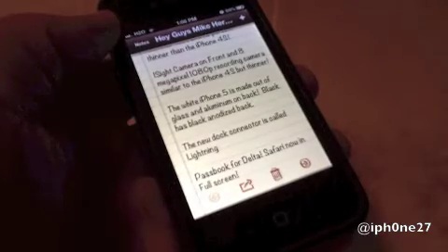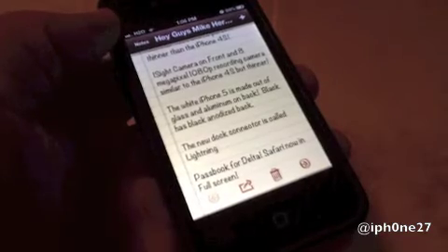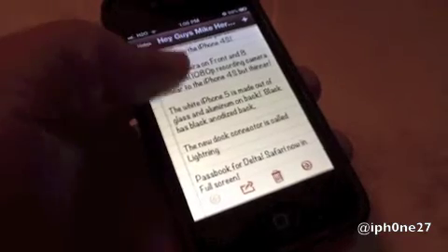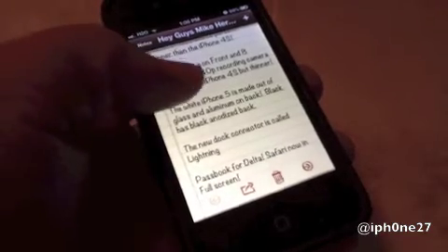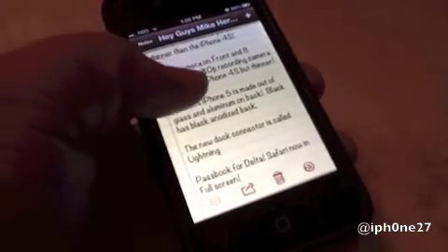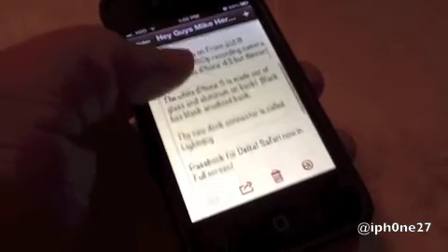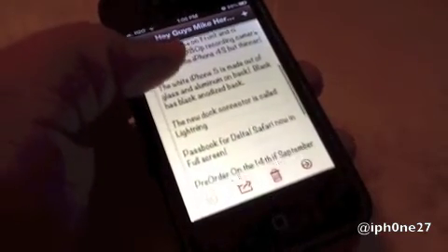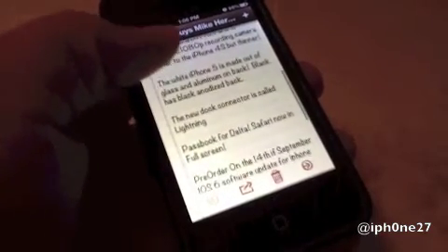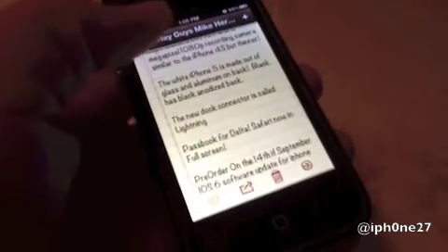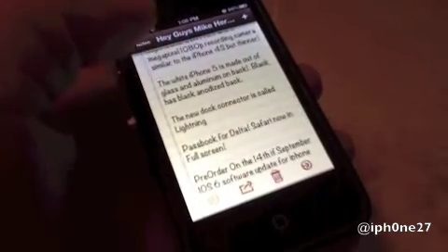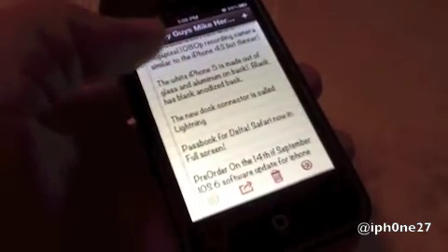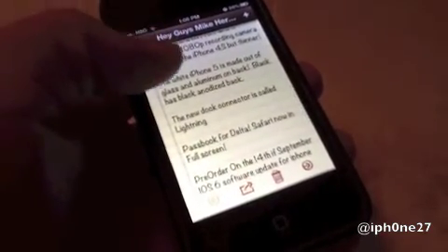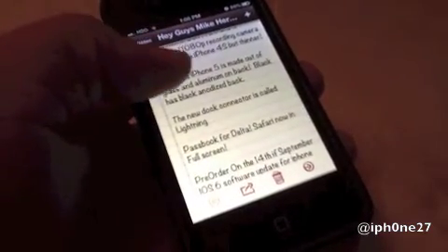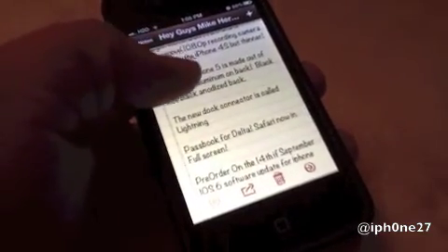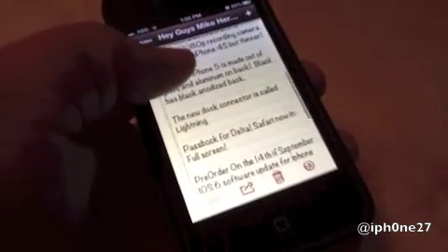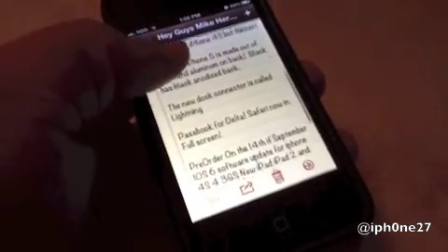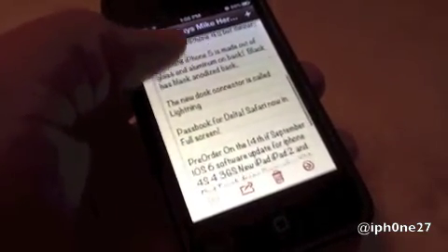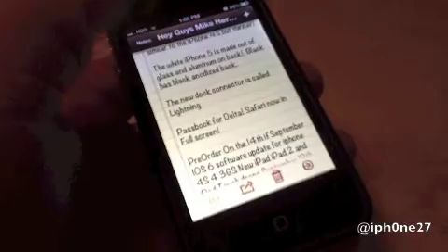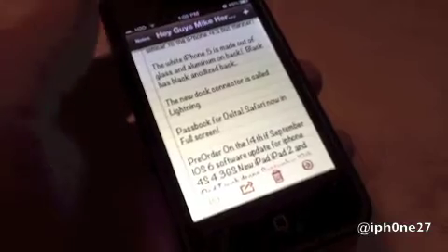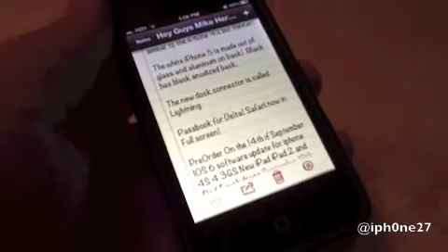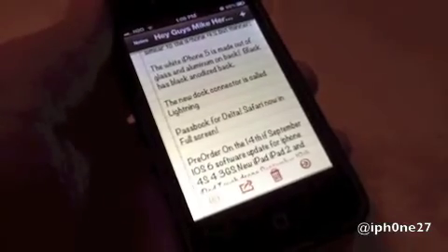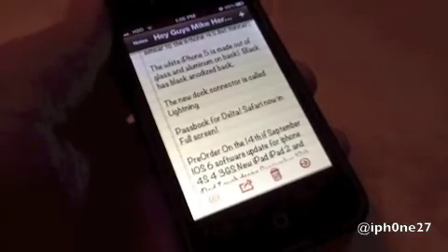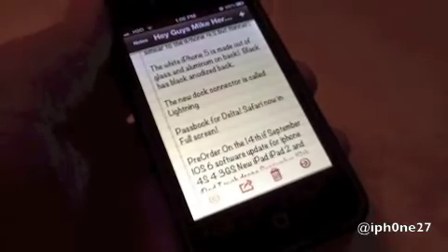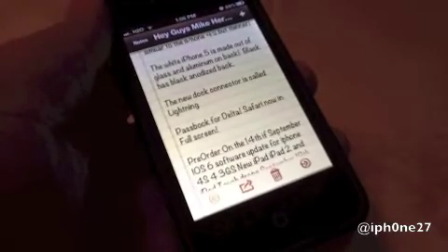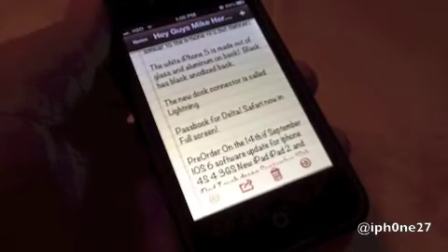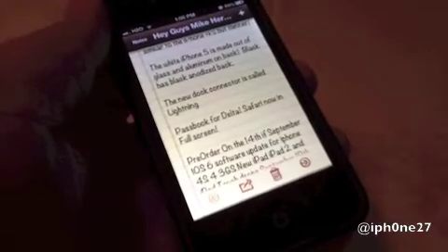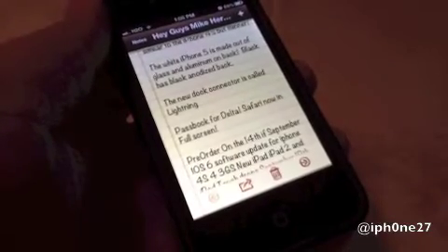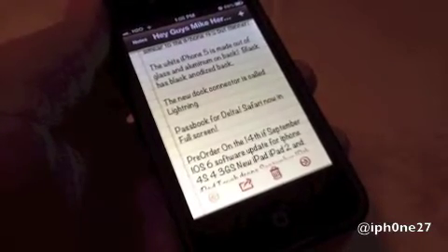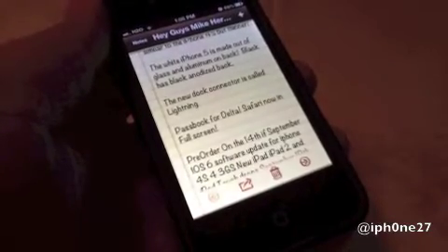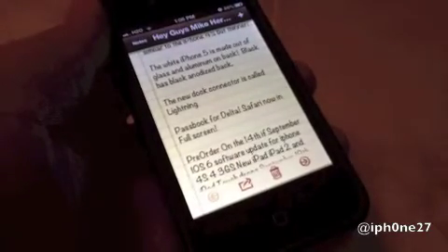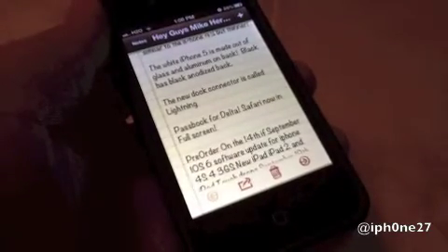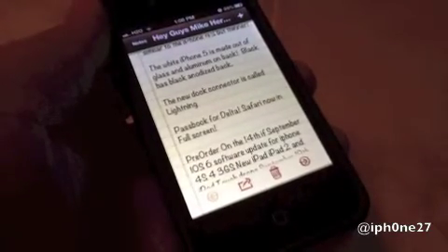The white iPhone 5 is made out of glass and aluminum on the back. The black model has a black anodized back. The new dock connector is called Lightning.